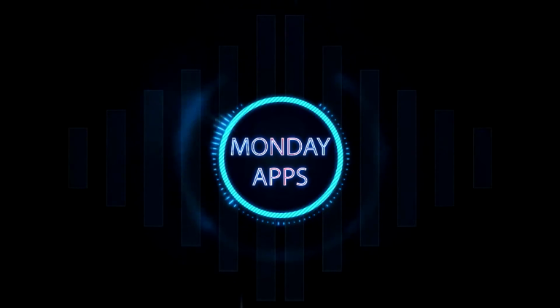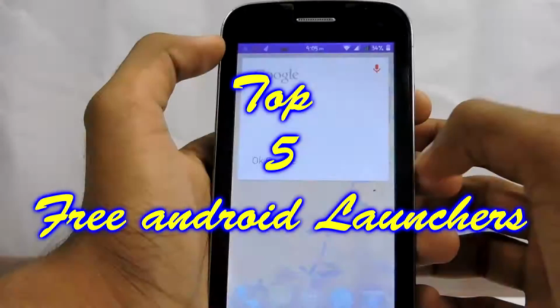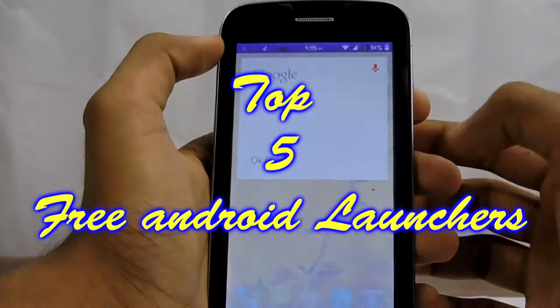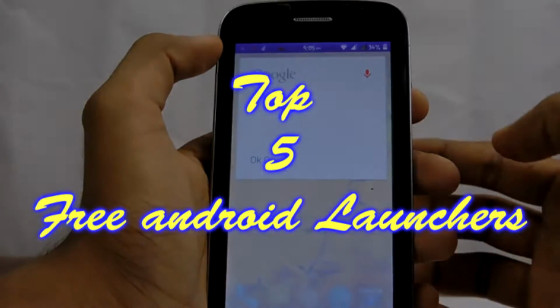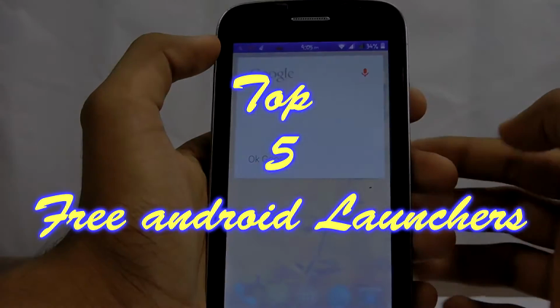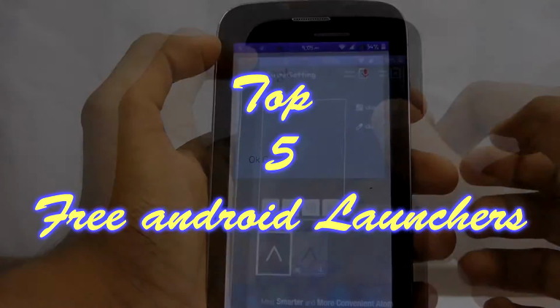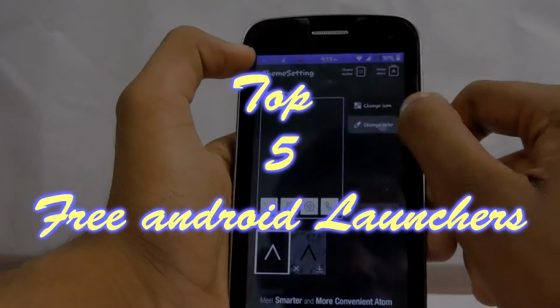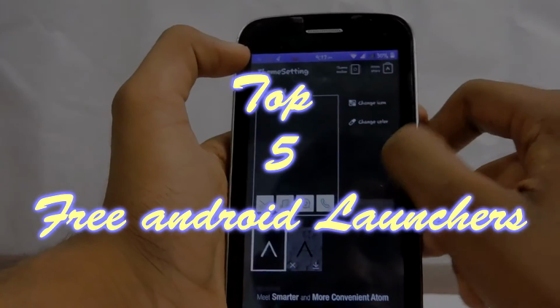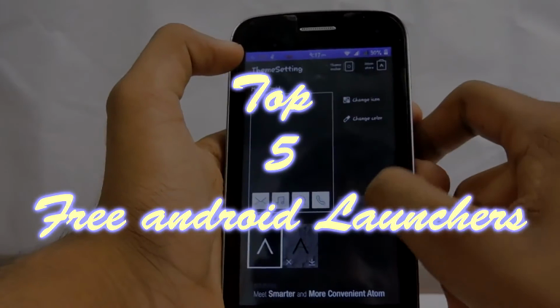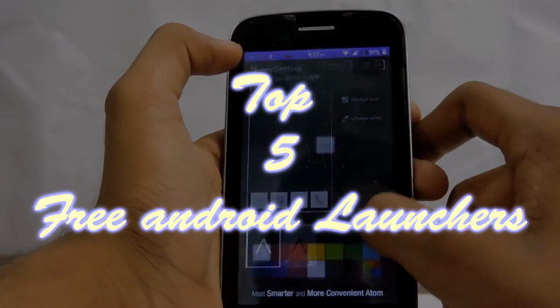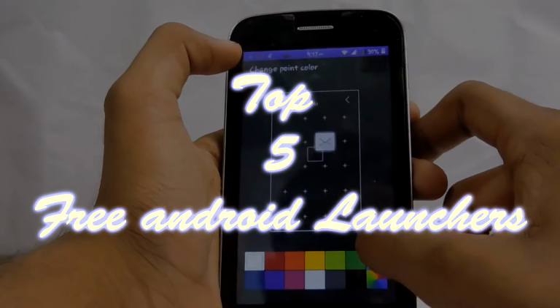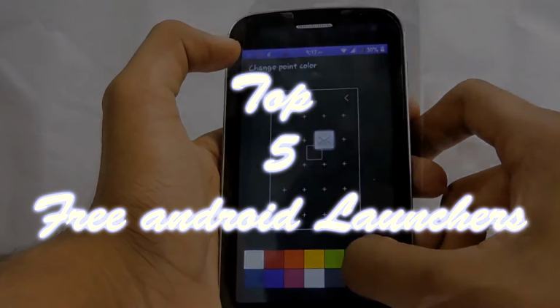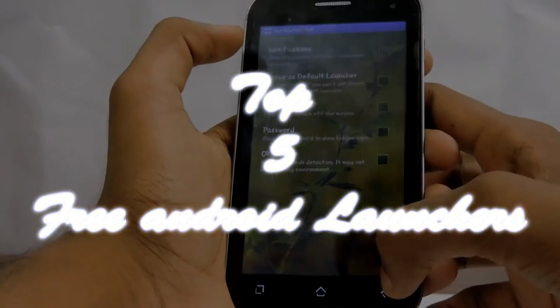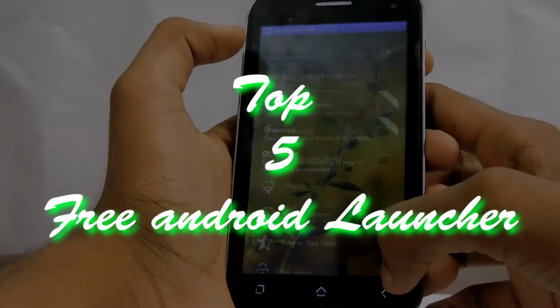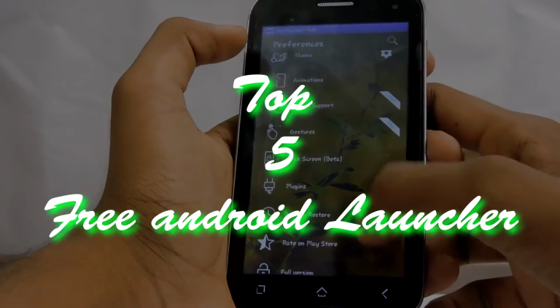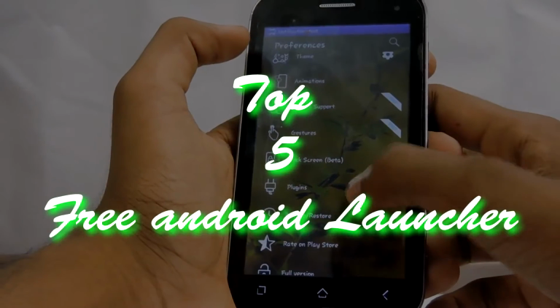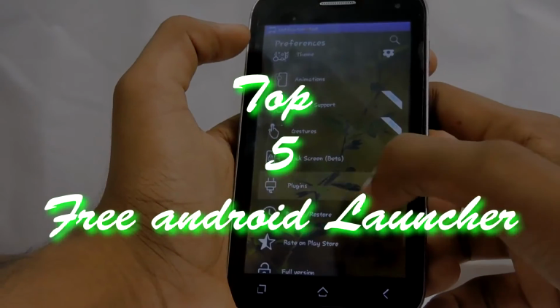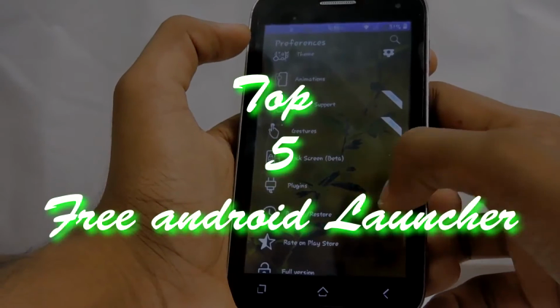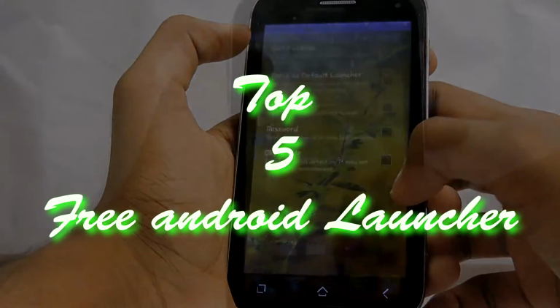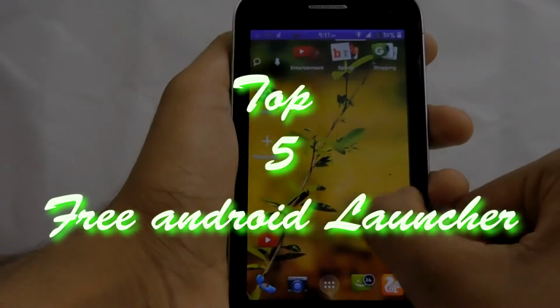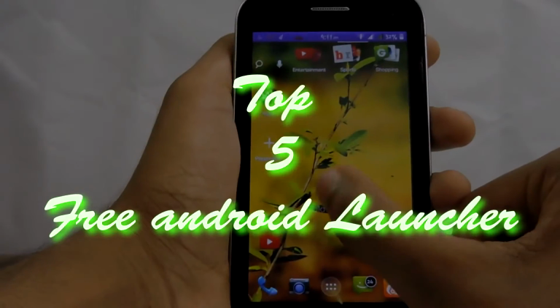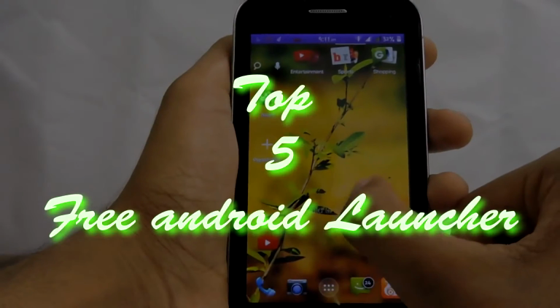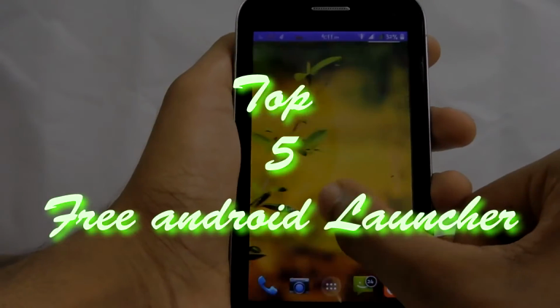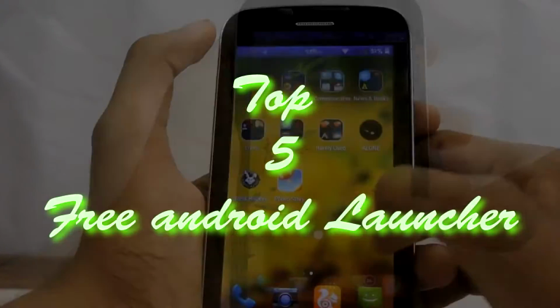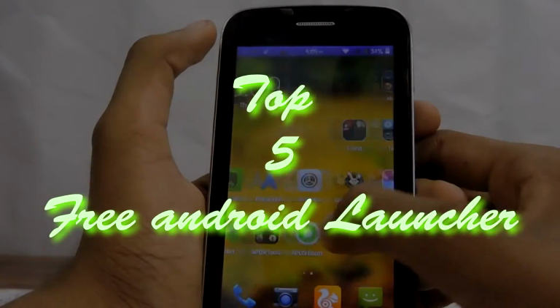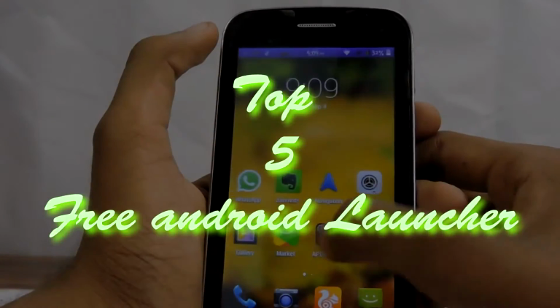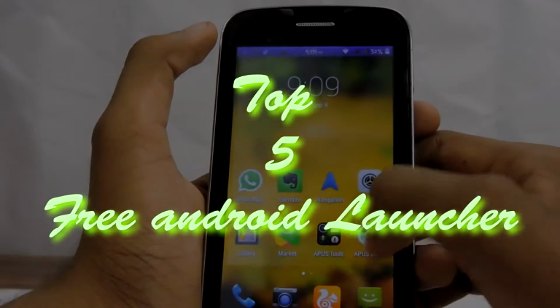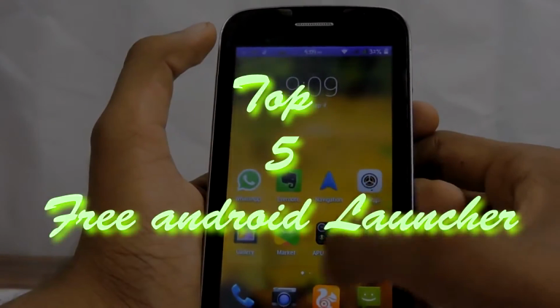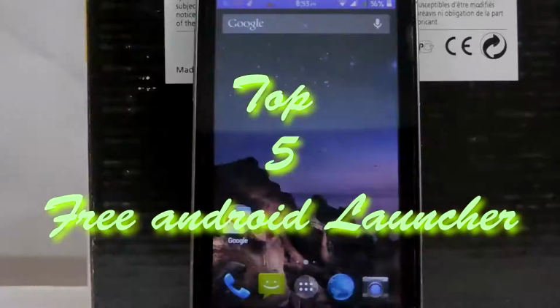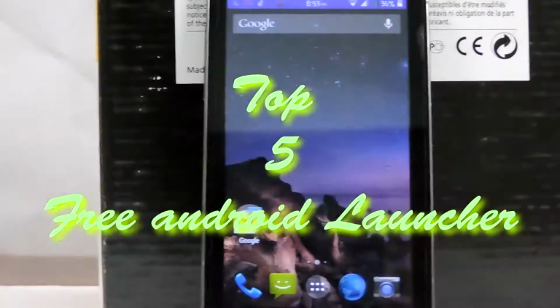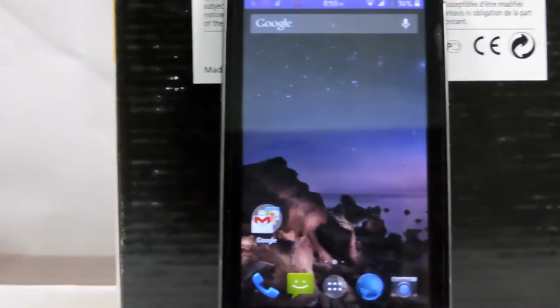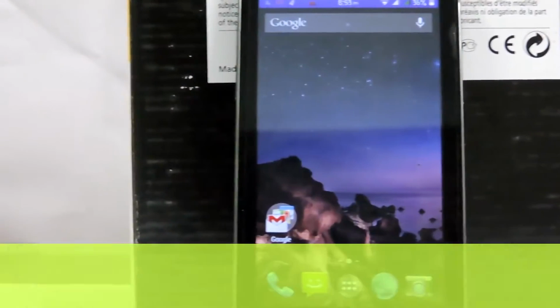Hey guys, I am Rahul and today let's talk about the top 5 free Android launchers of 2014.